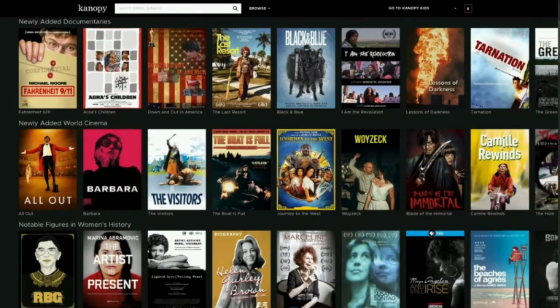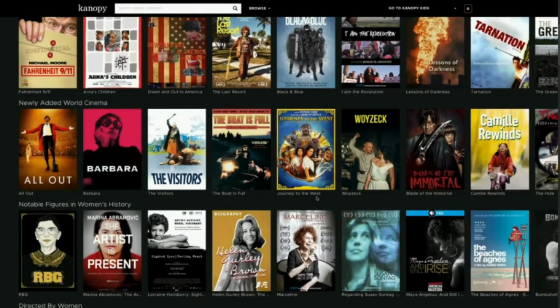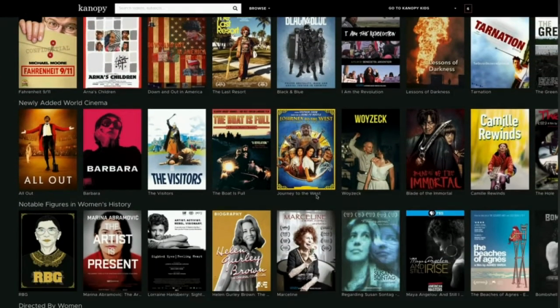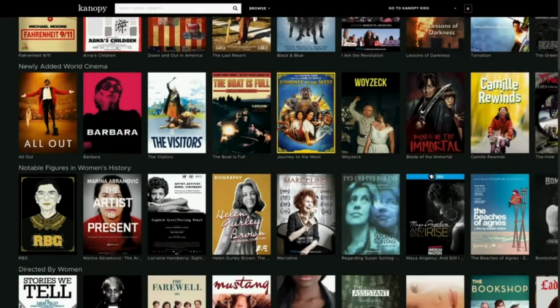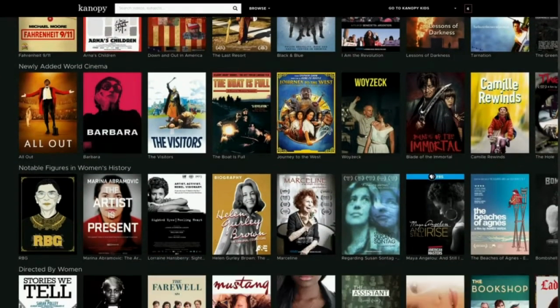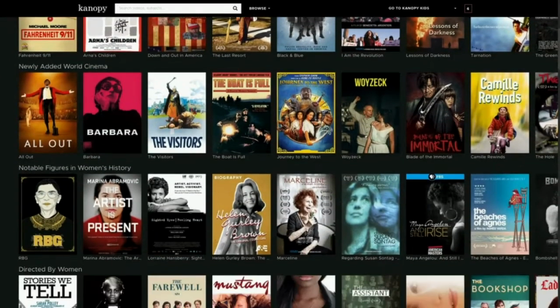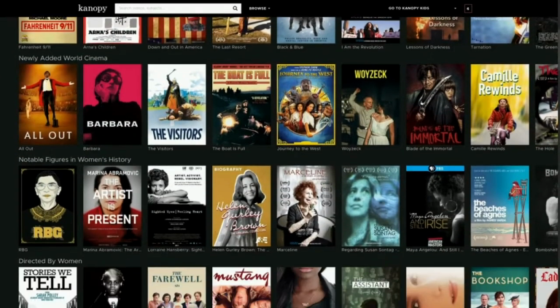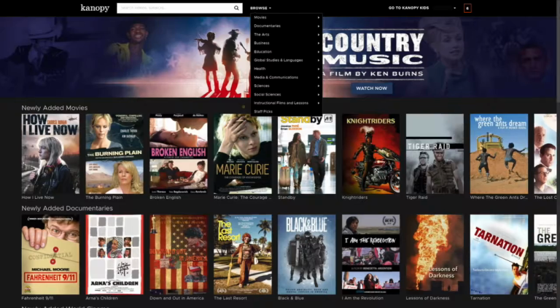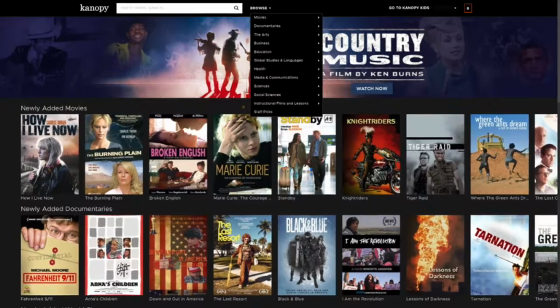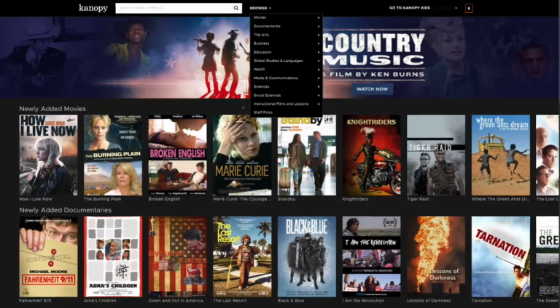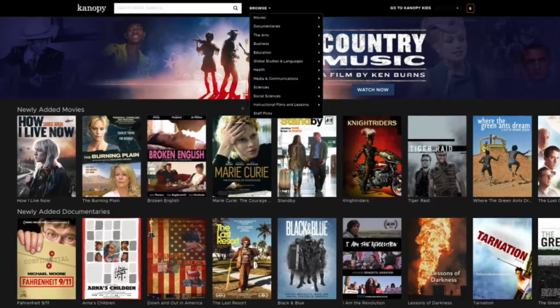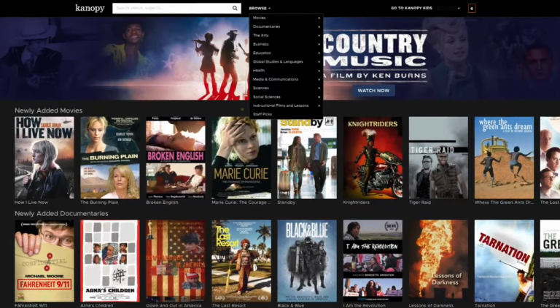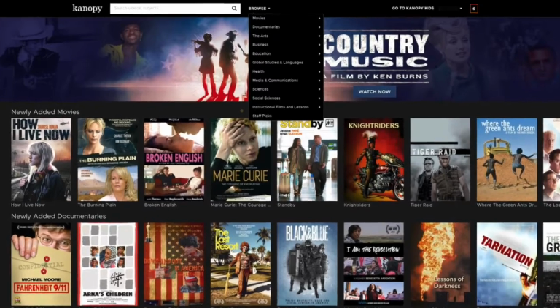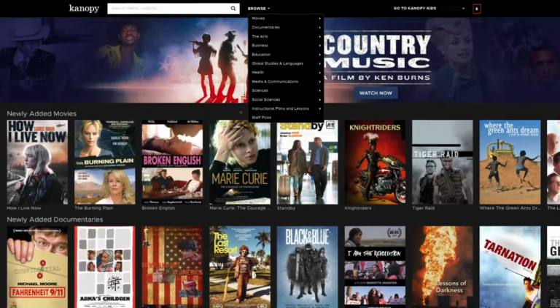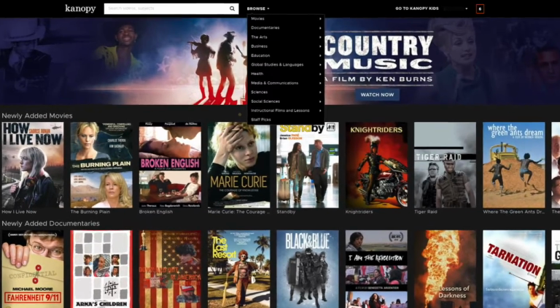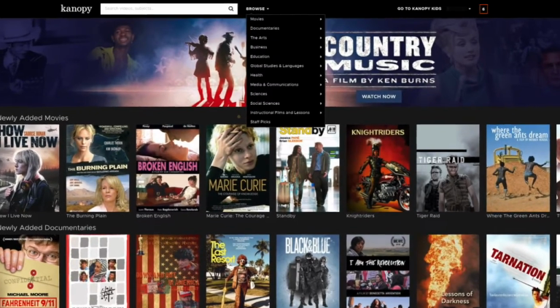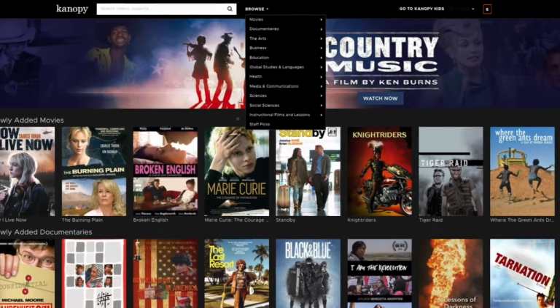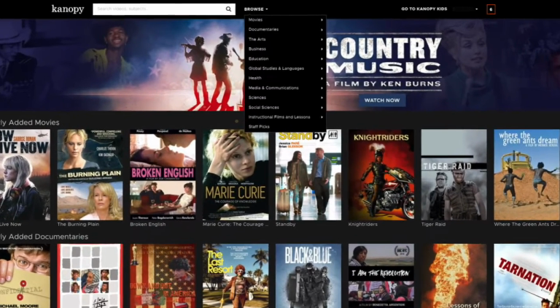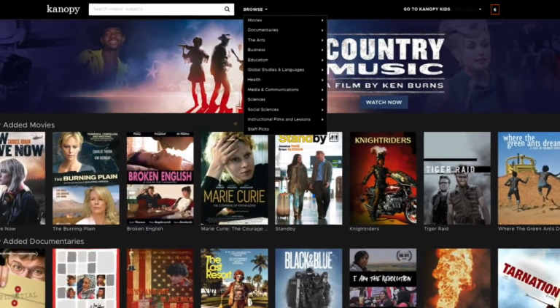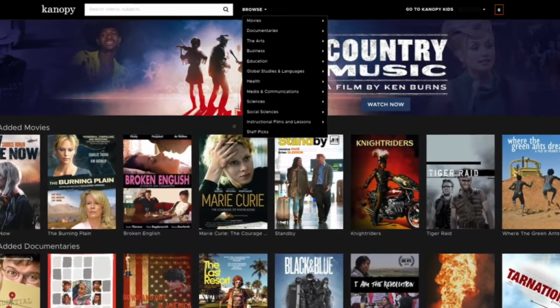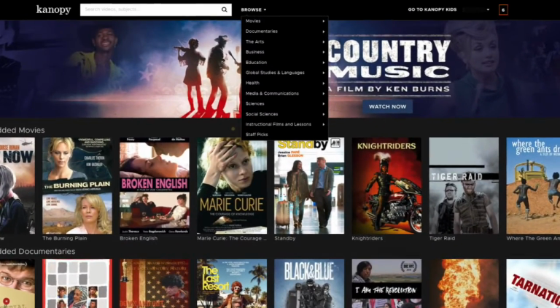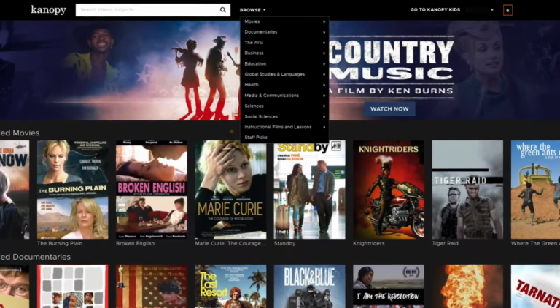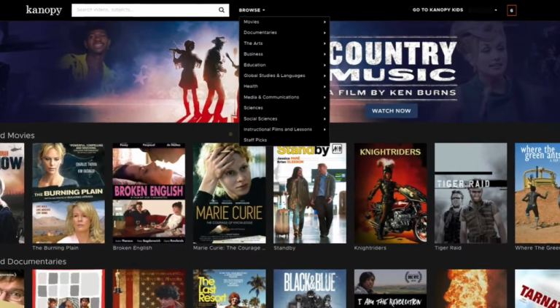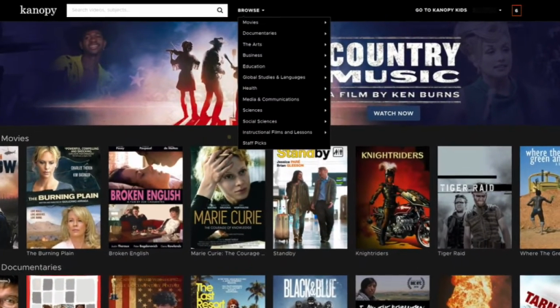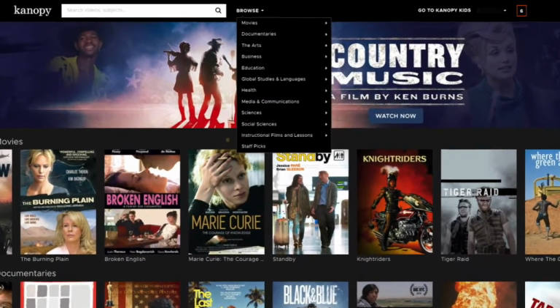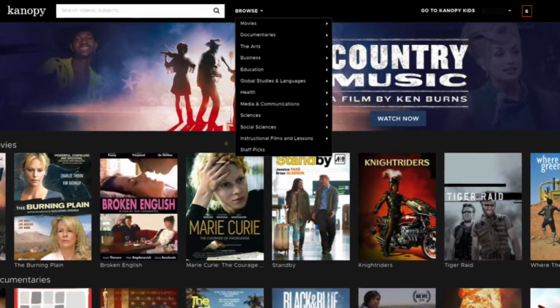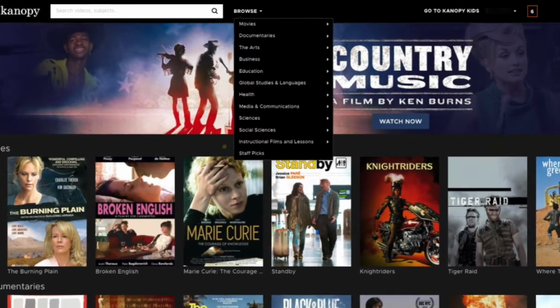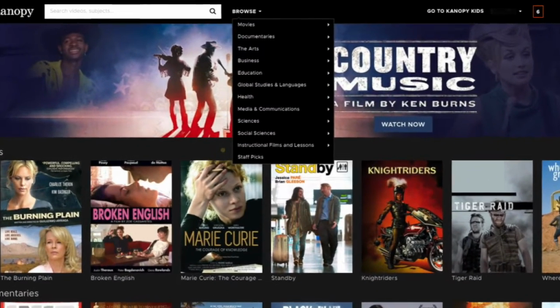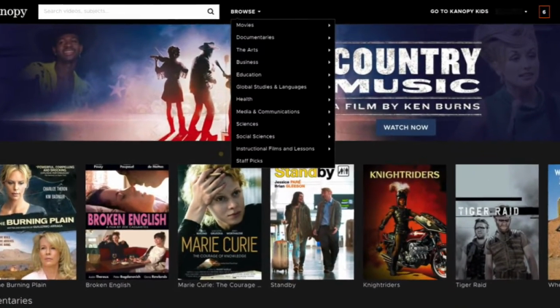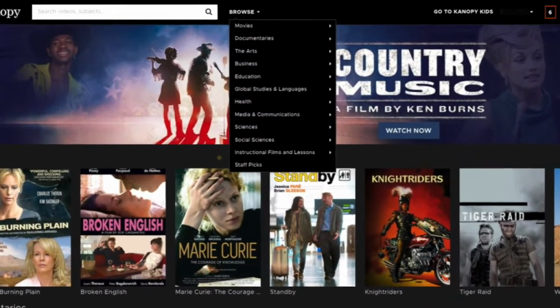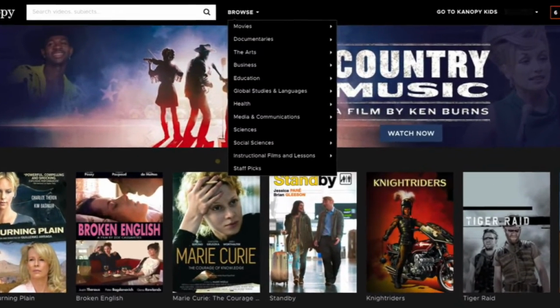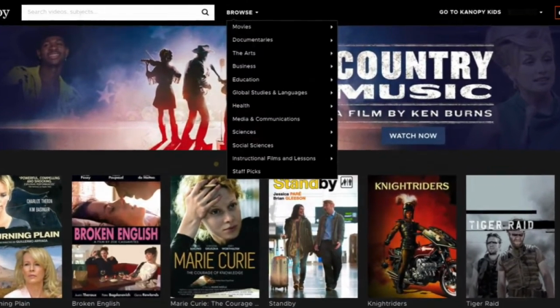Its selections include film festival winners, classic cinema, foreign films, children's programming, and much more.